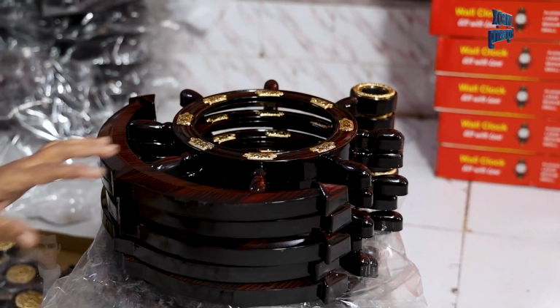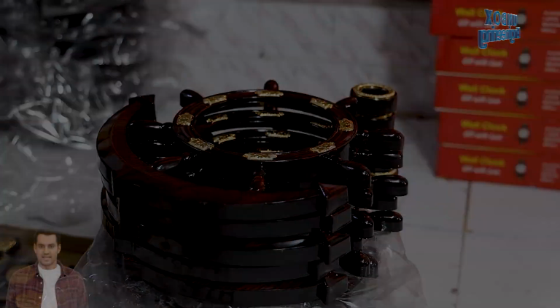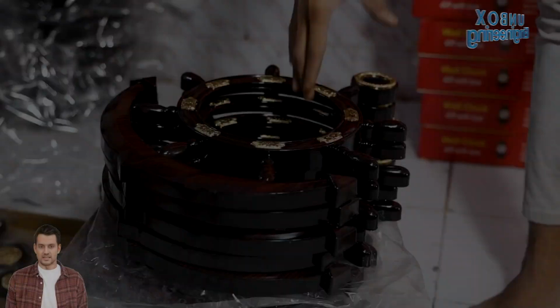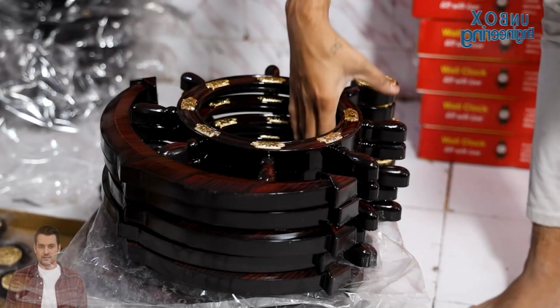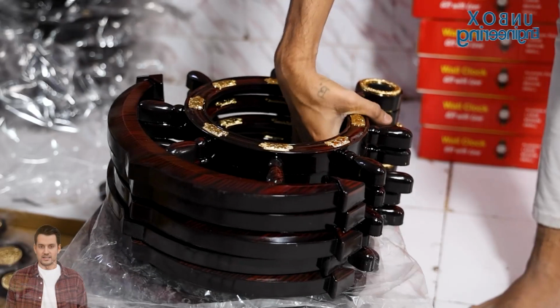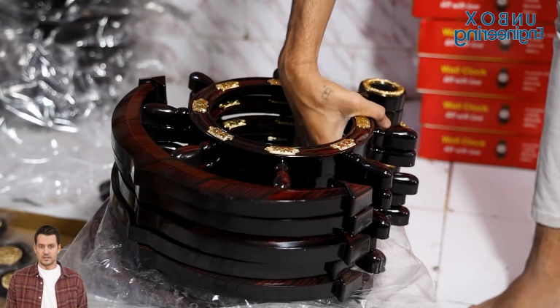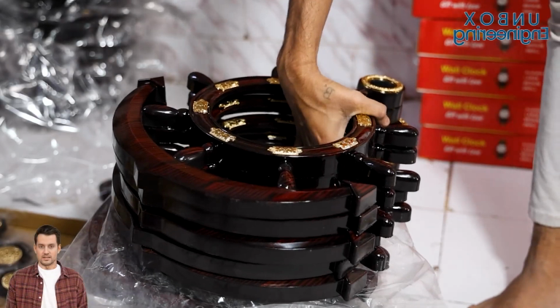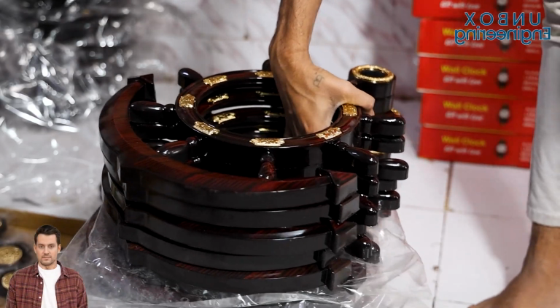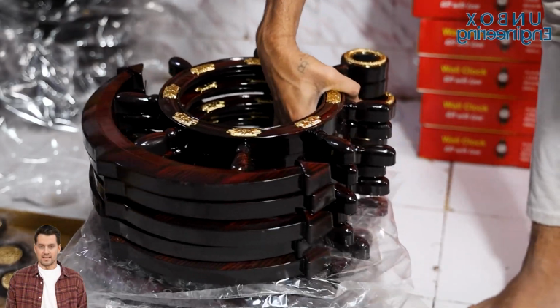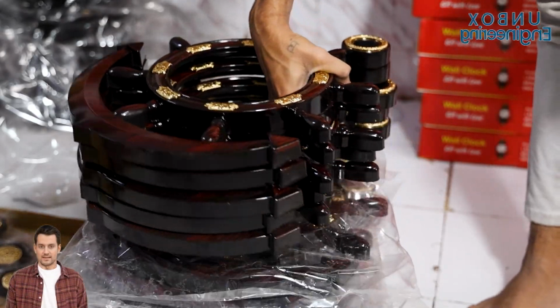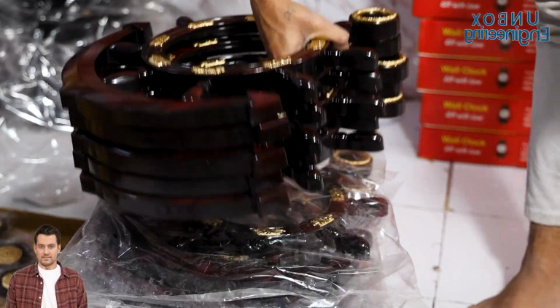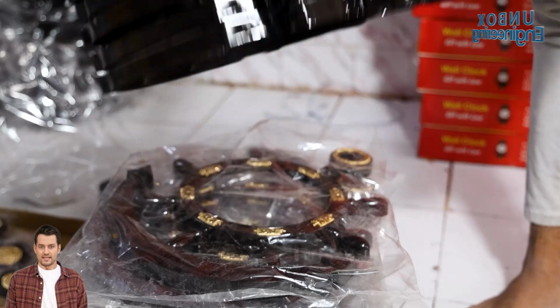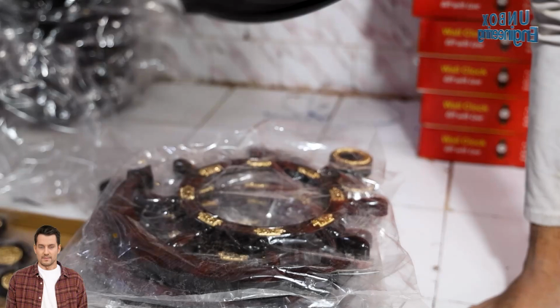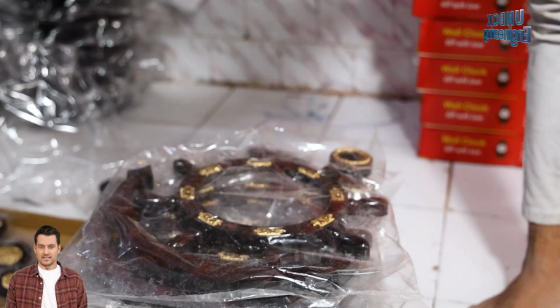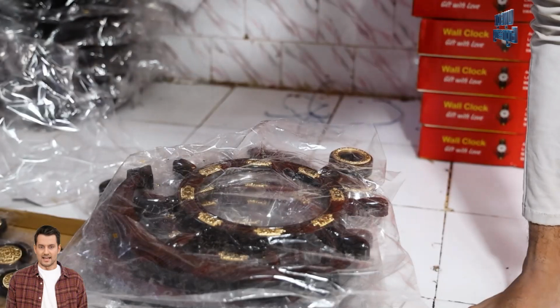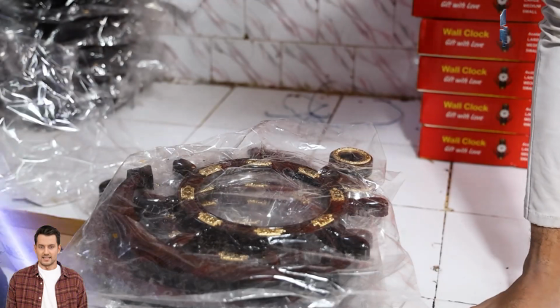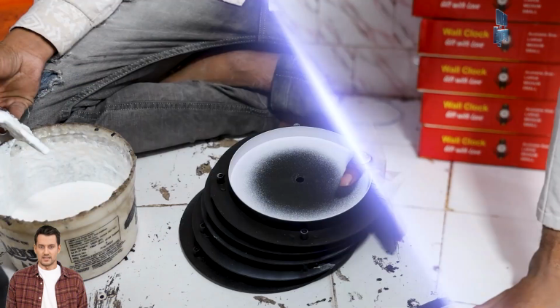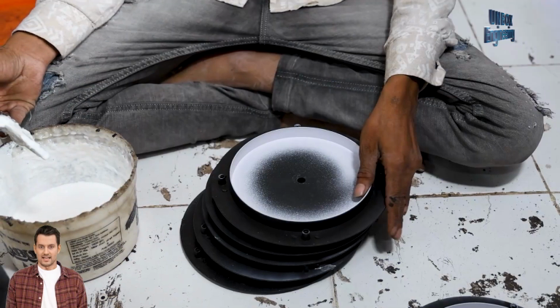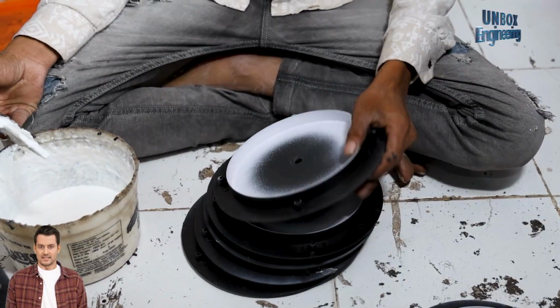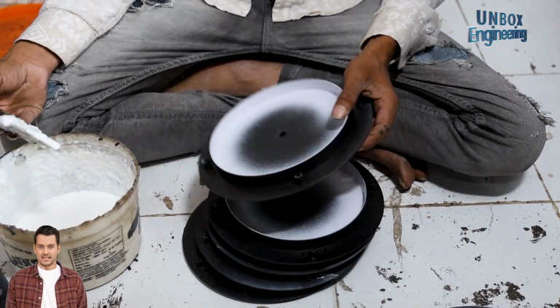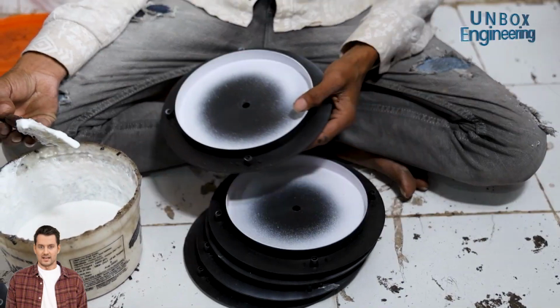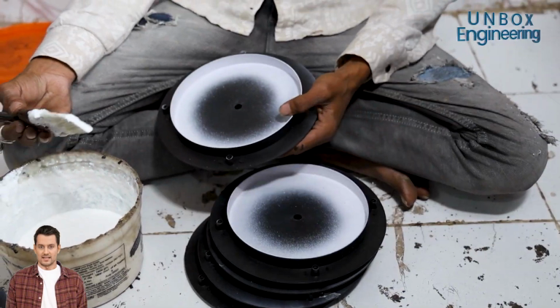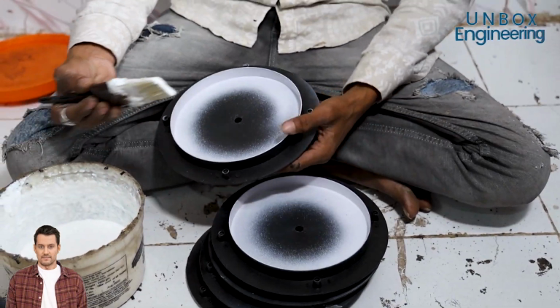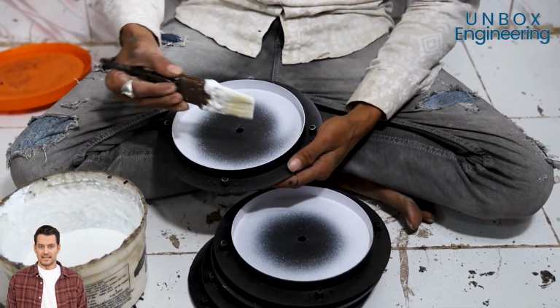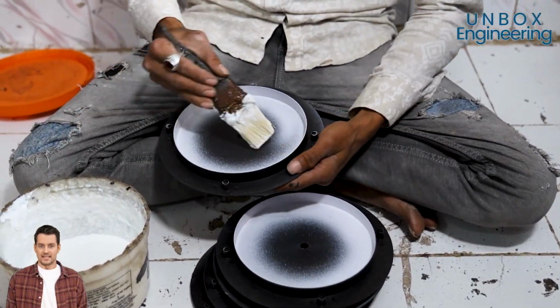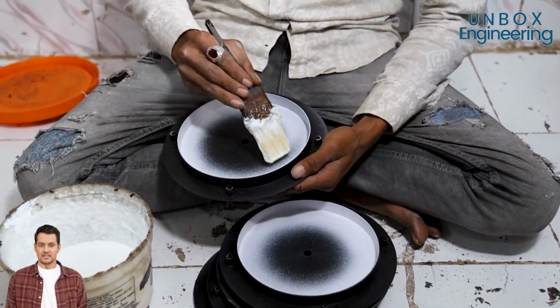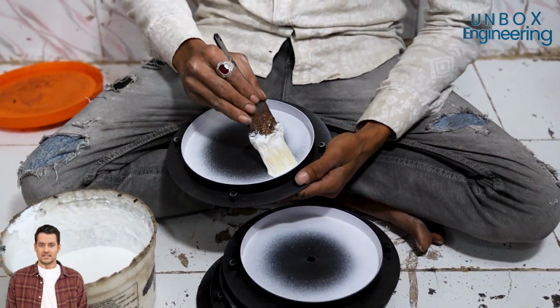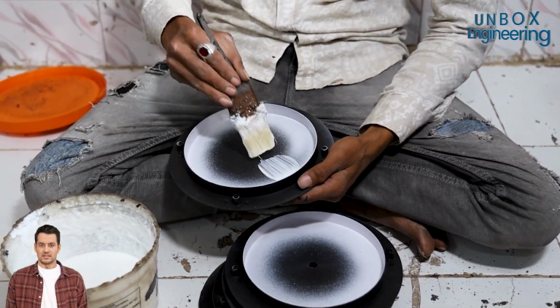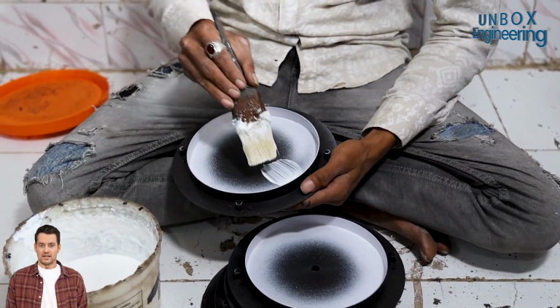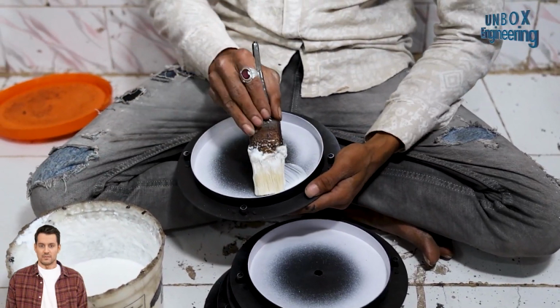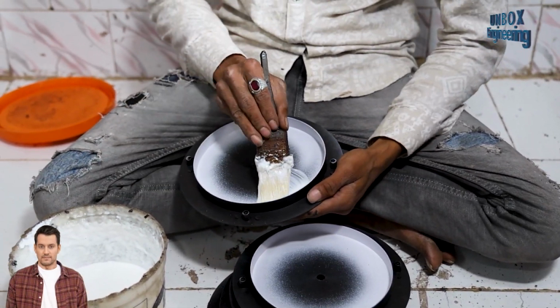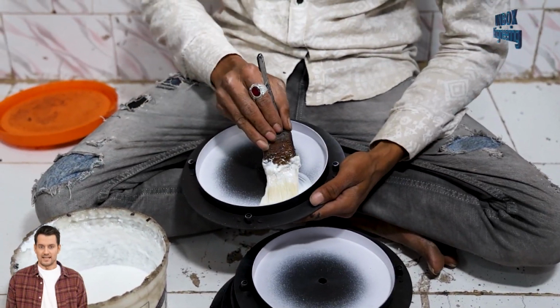Next, apply glue on the frame — ready for the dial. It's time to stick it on, then let it dry for a bit.